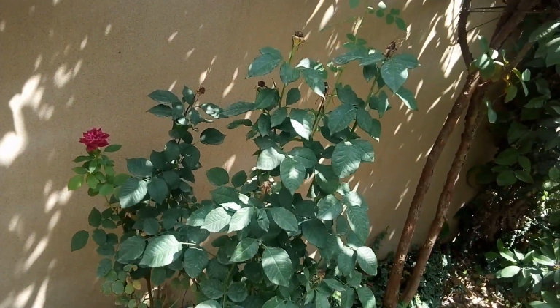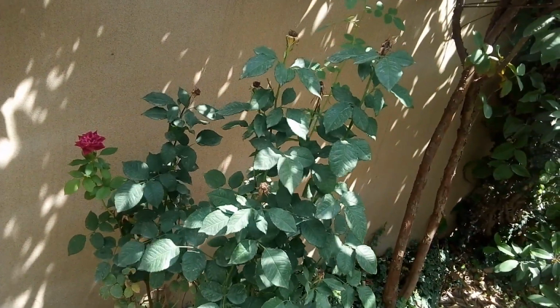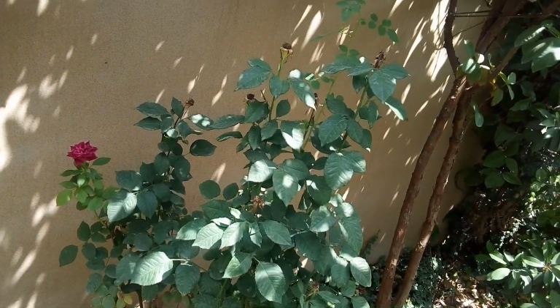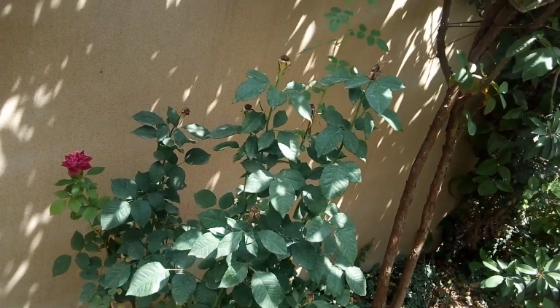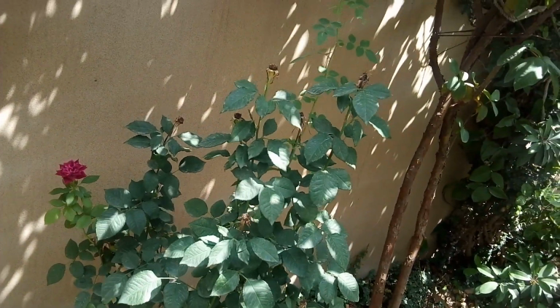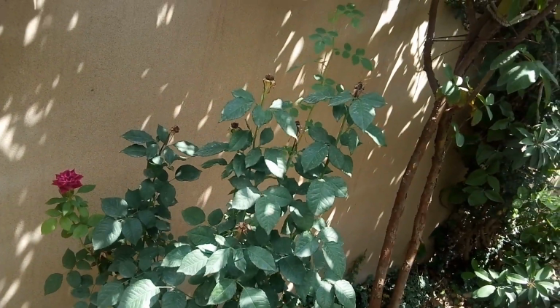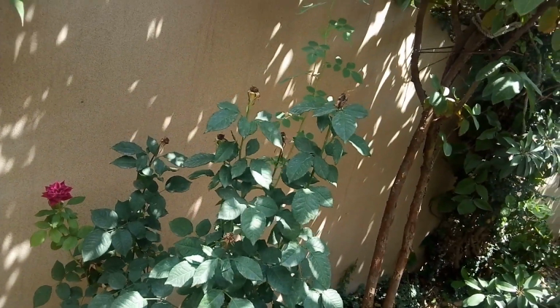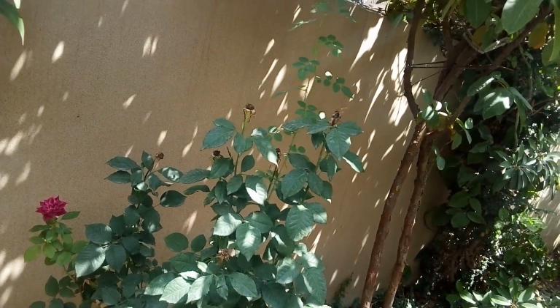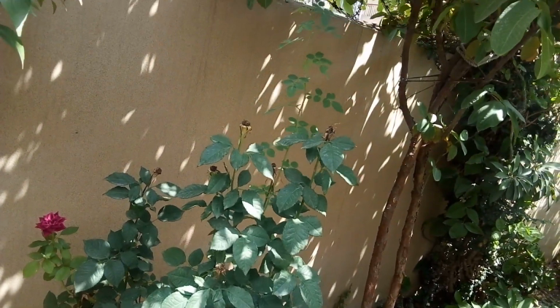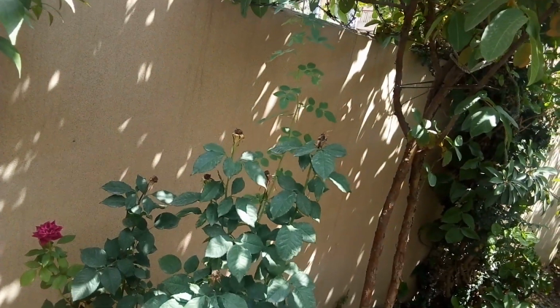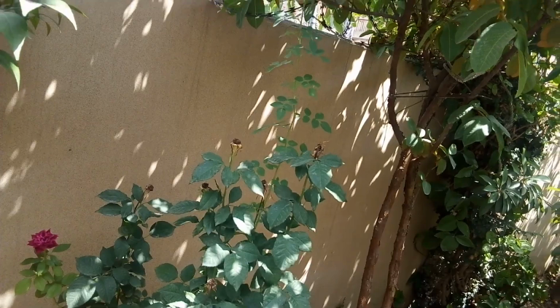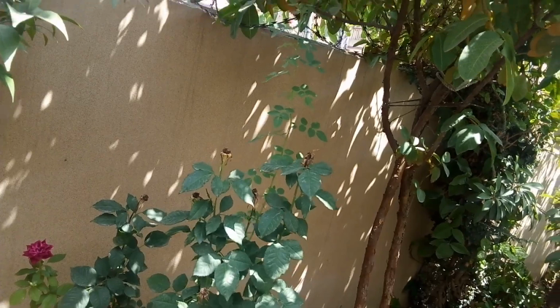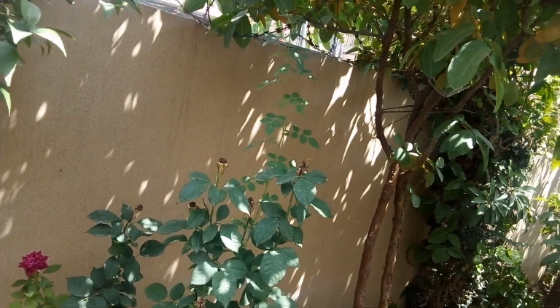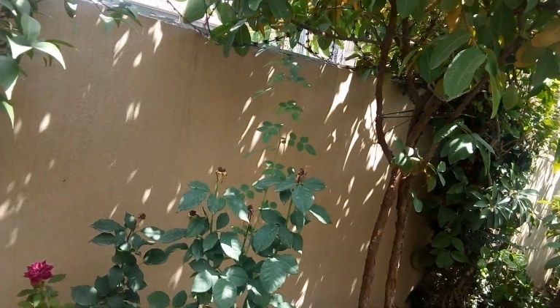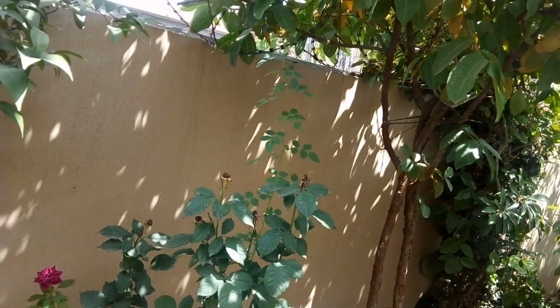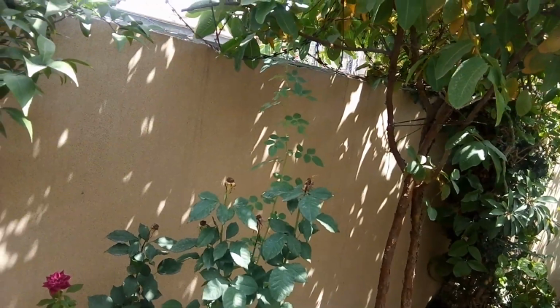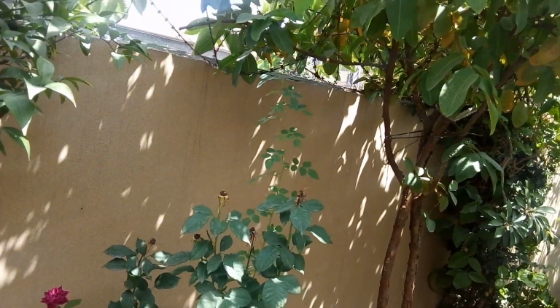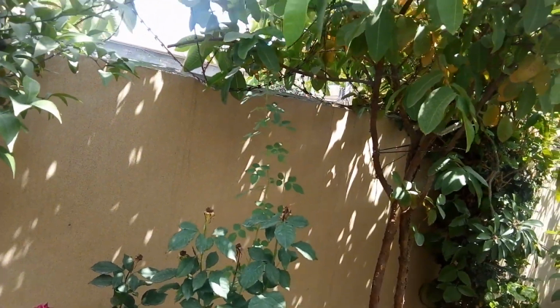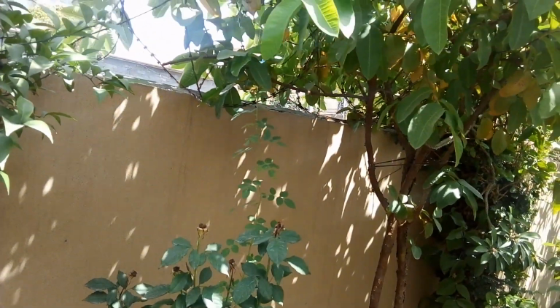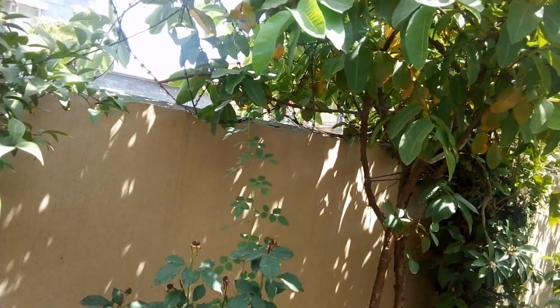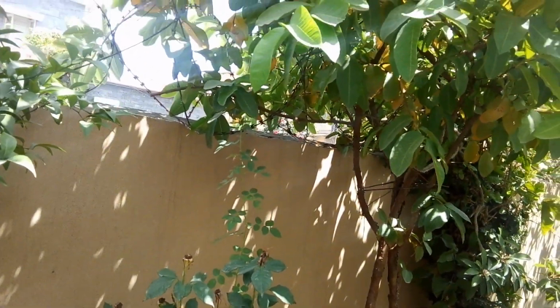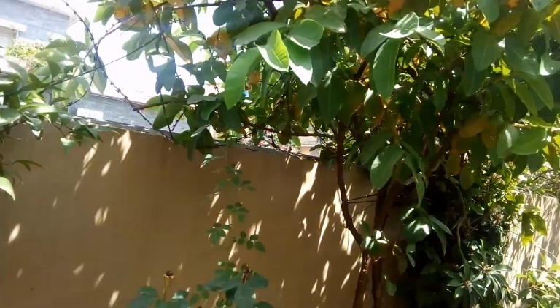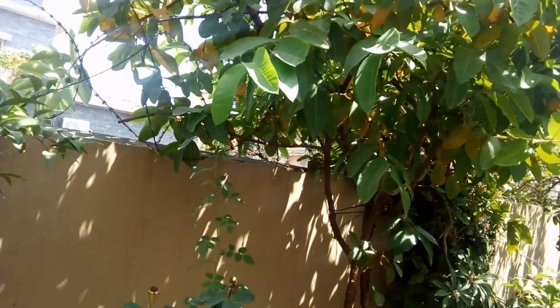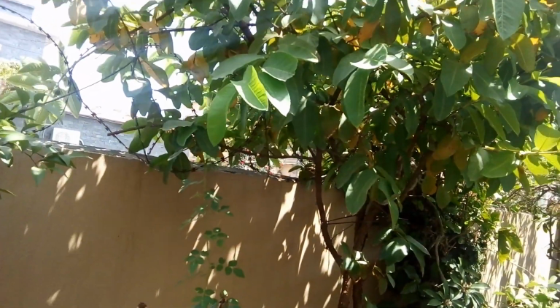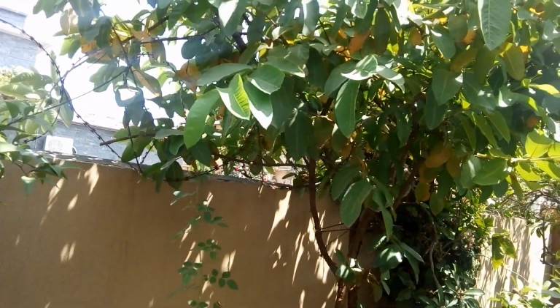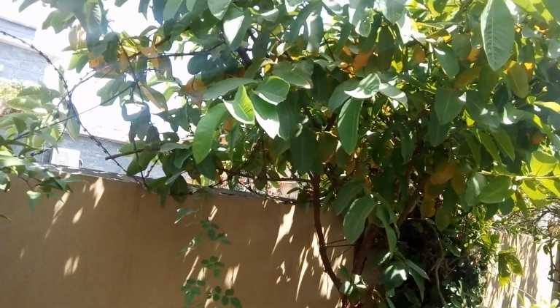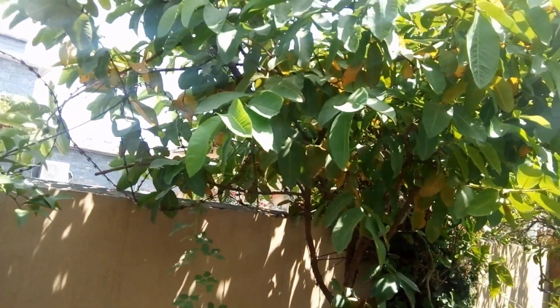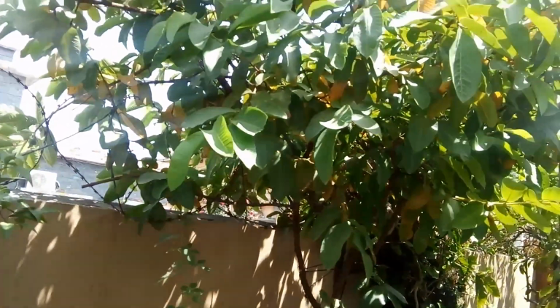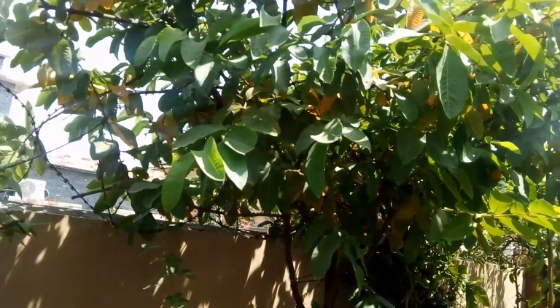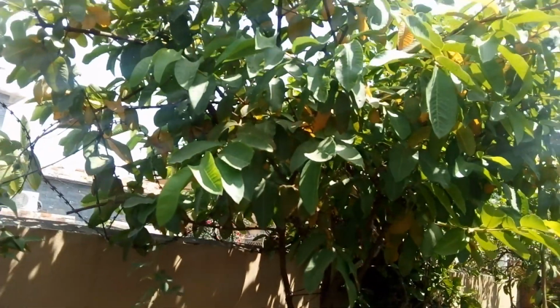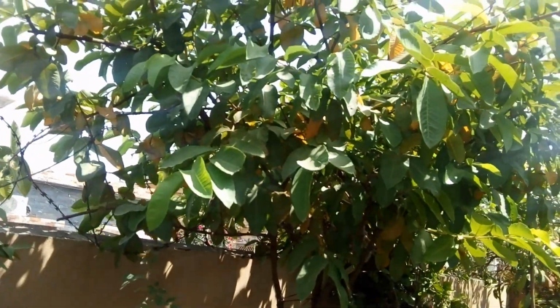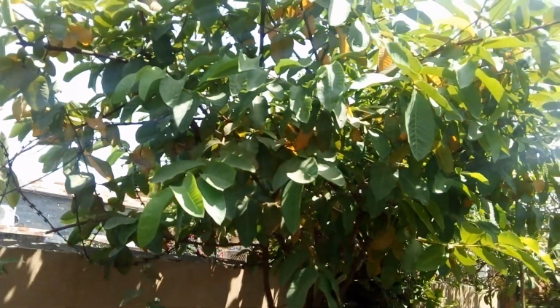We have different shades of rose plants. Rose is very beneficial not only for your health but also has a great fragrance.